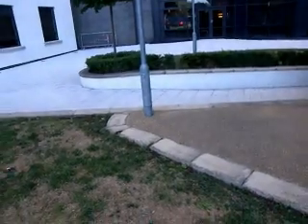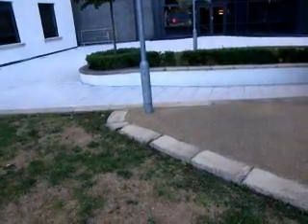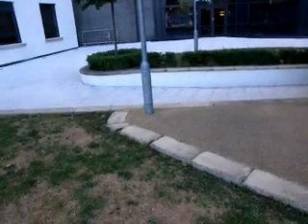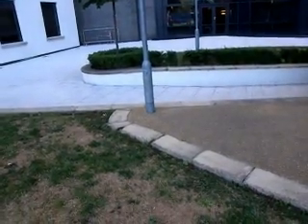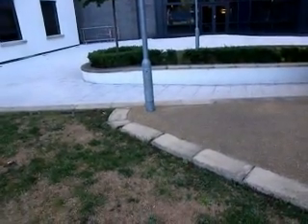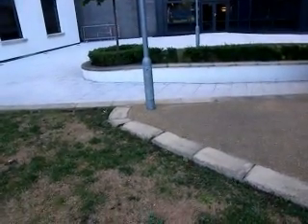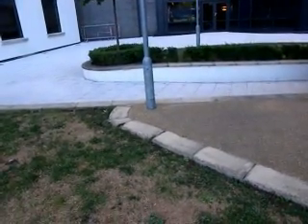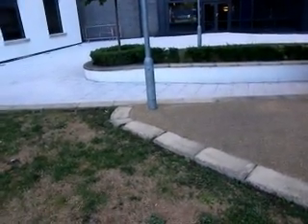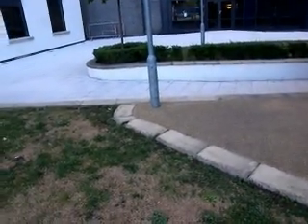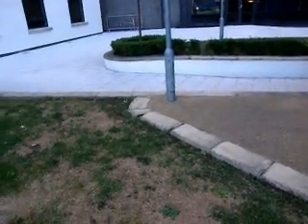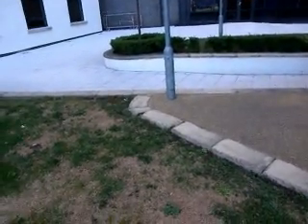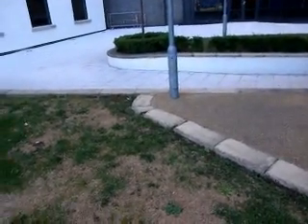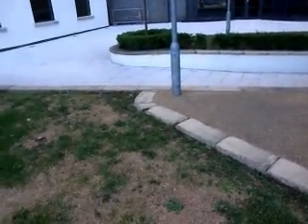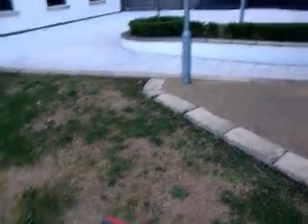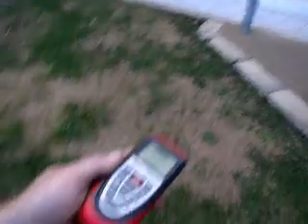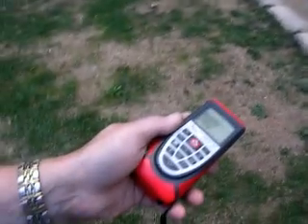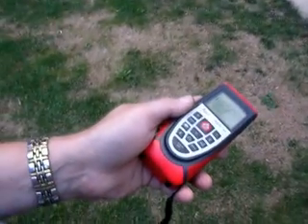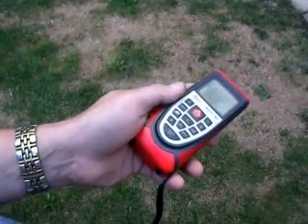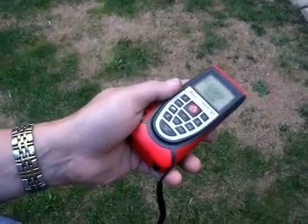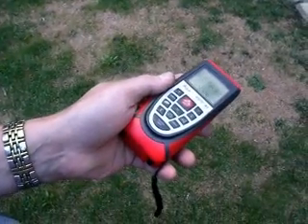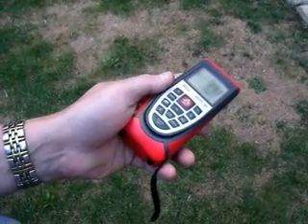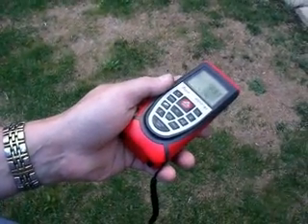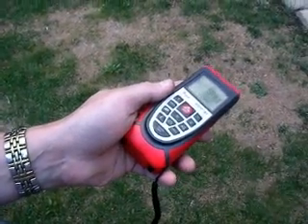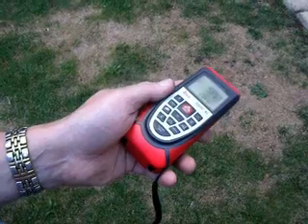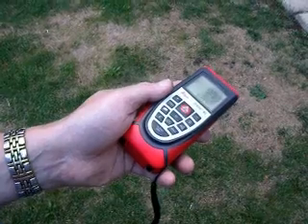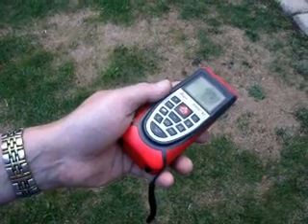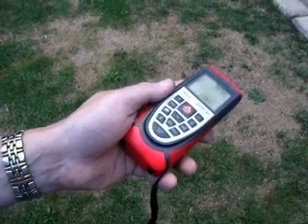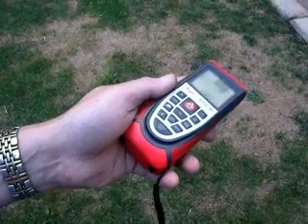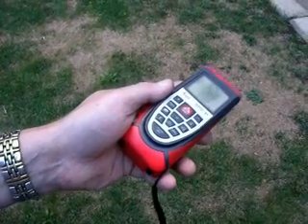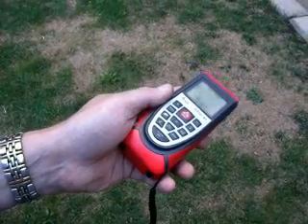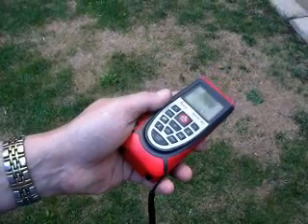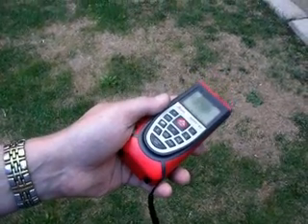Now I'm pointing it at the hedge — 7.1. It's a very matte surface.